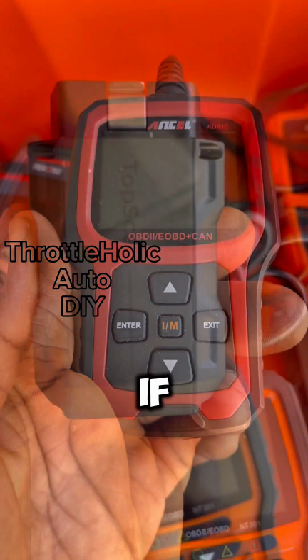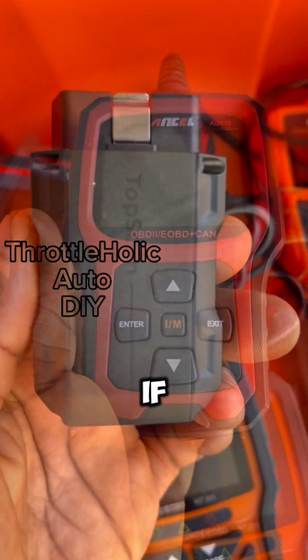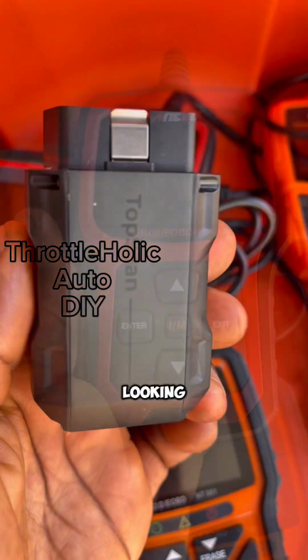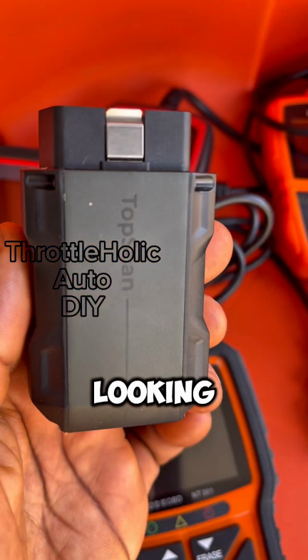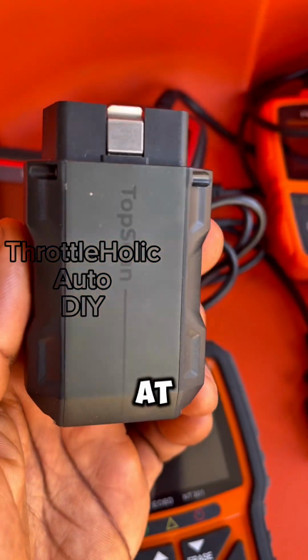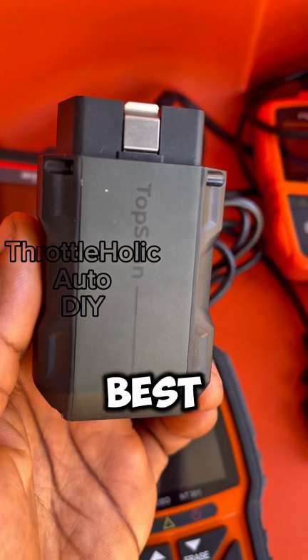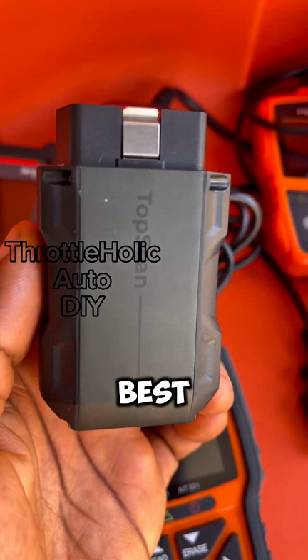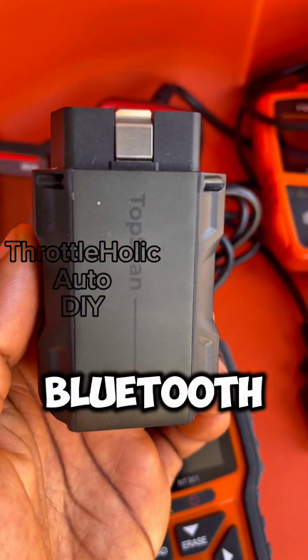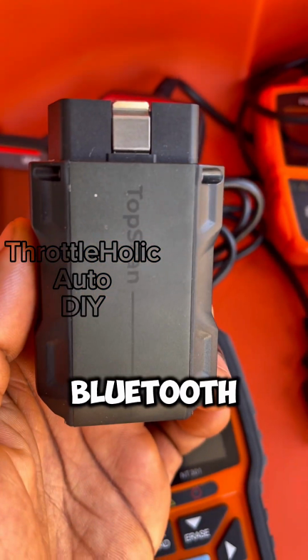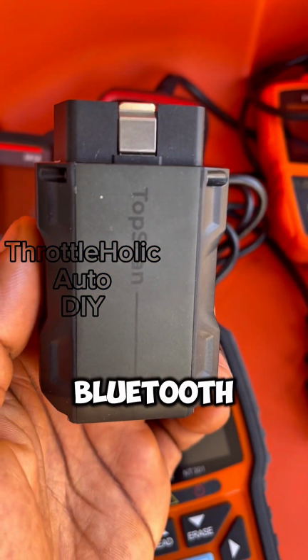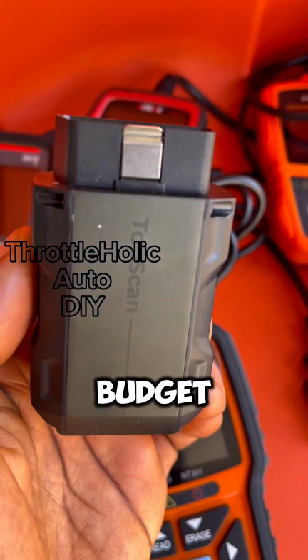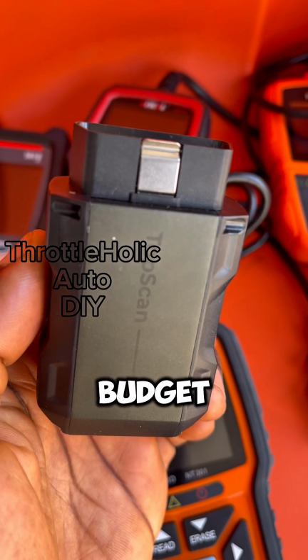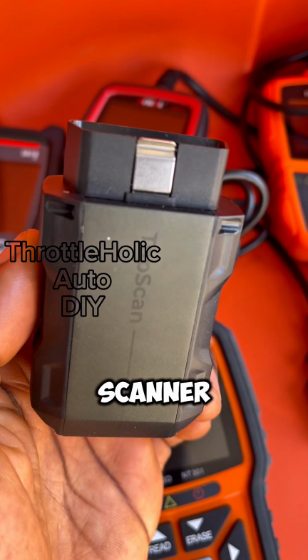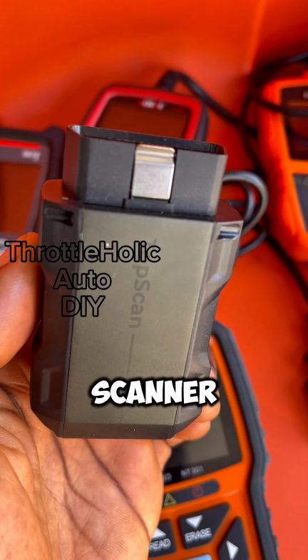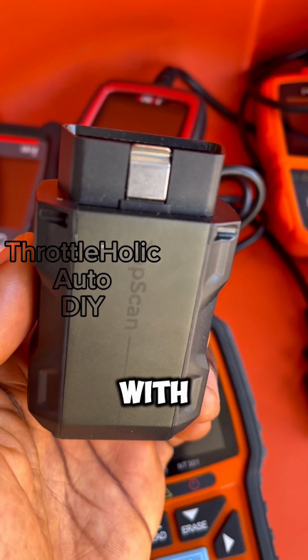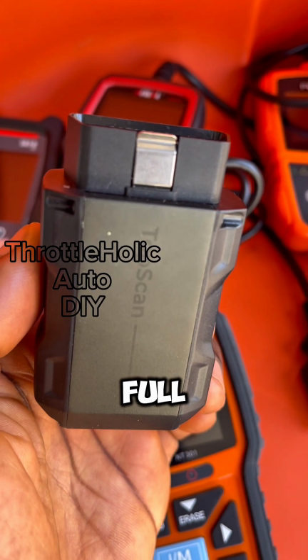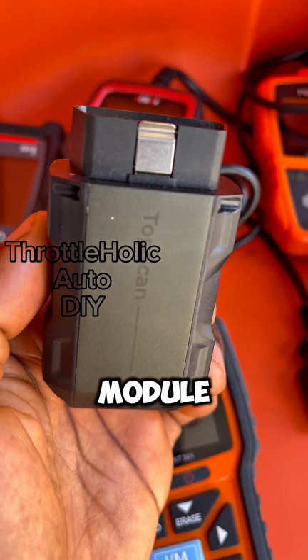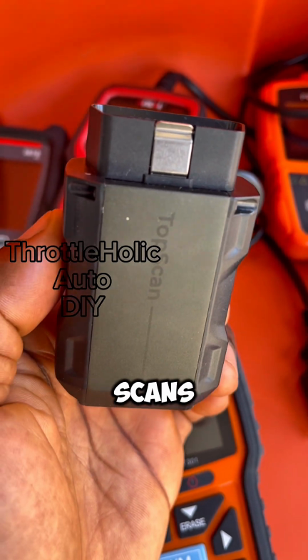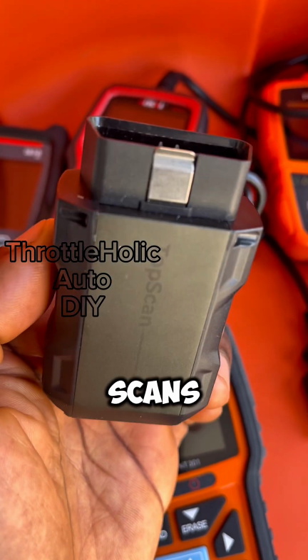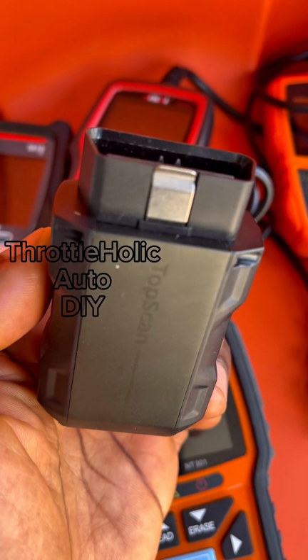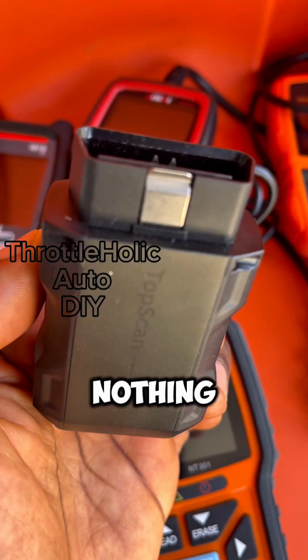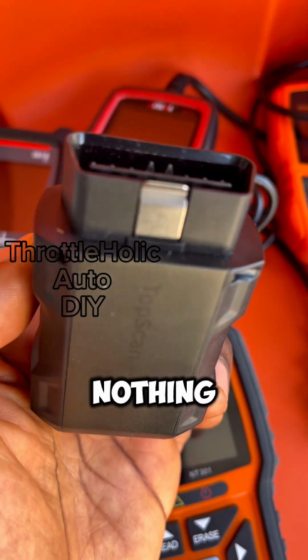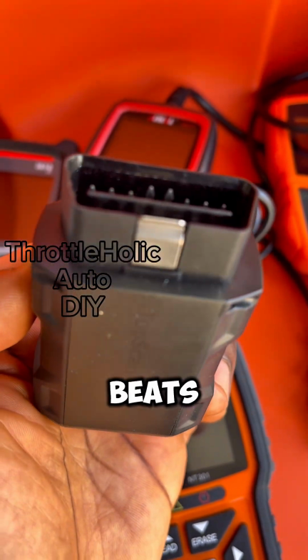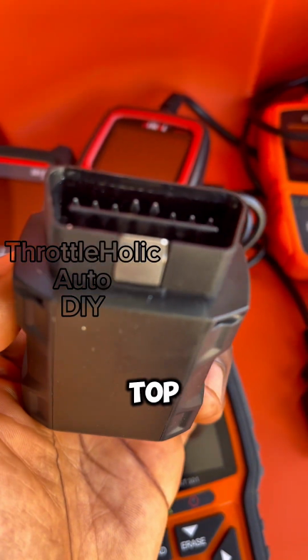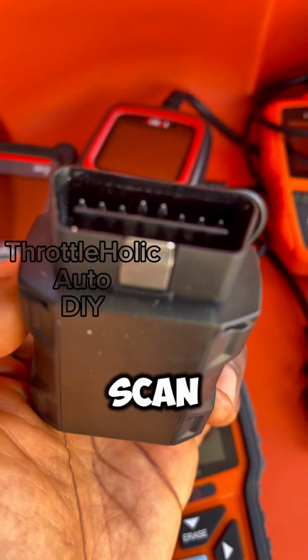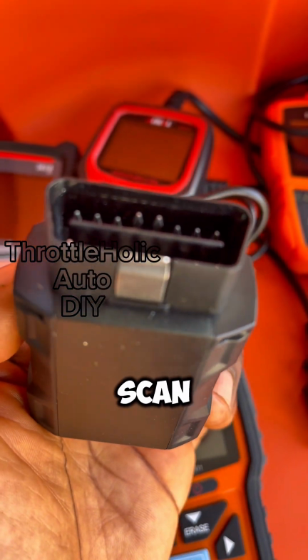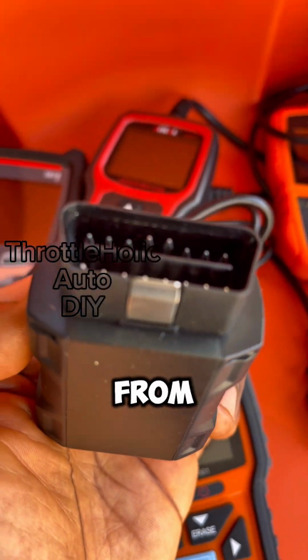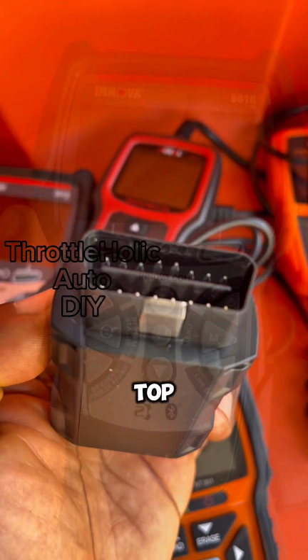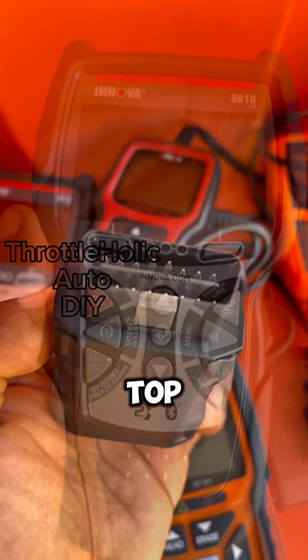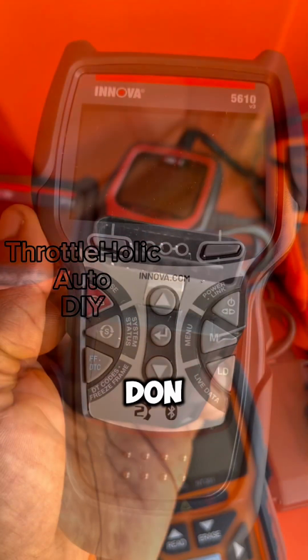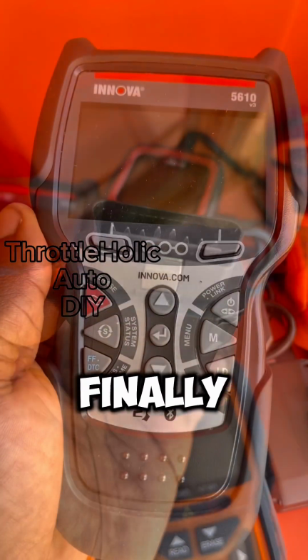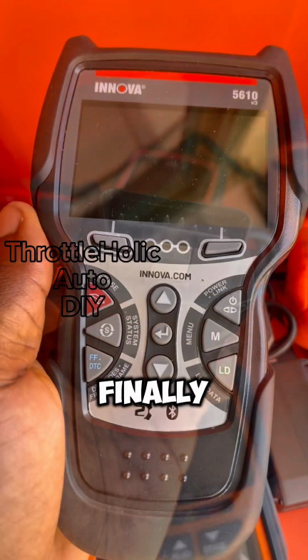If you are looking at the best Bluetooth budget scanner with full module scans, nothing beats TopScan from TopDown.